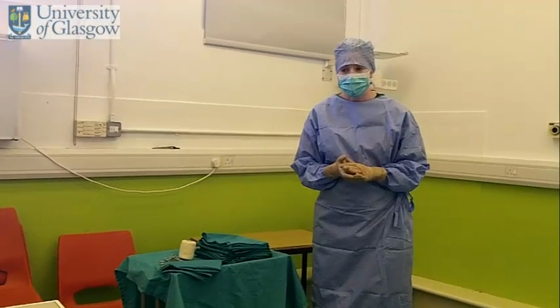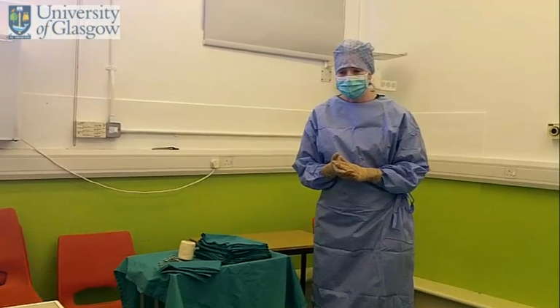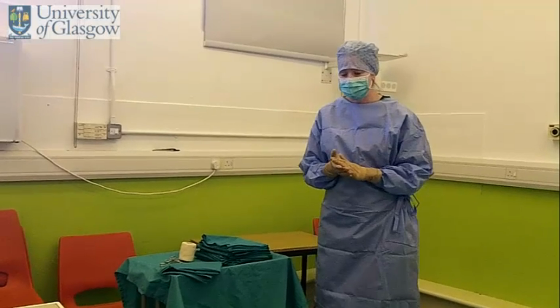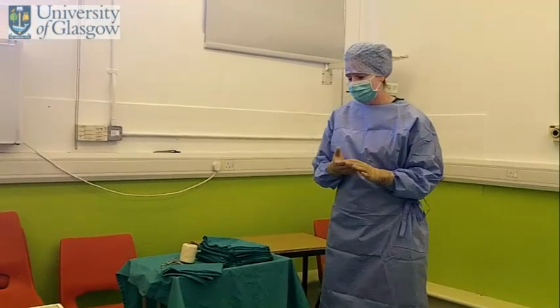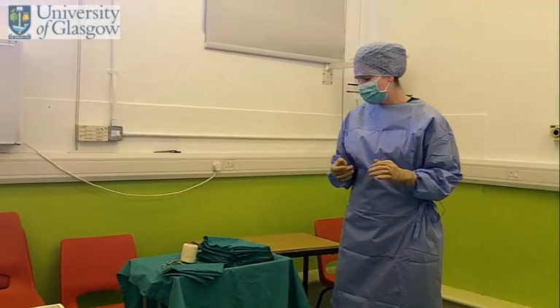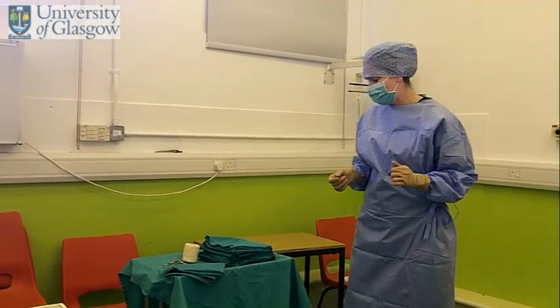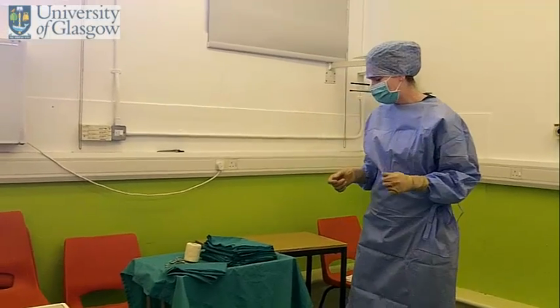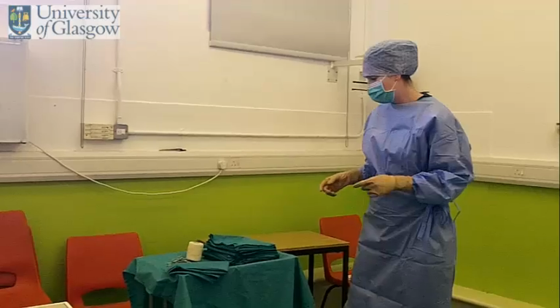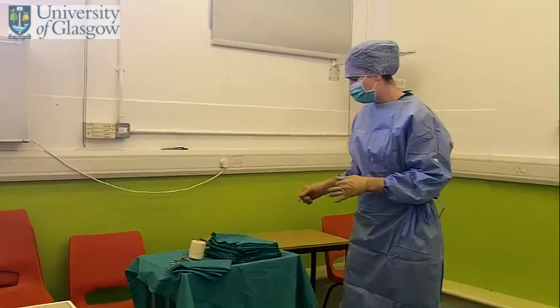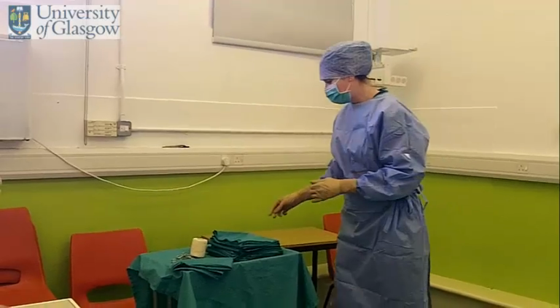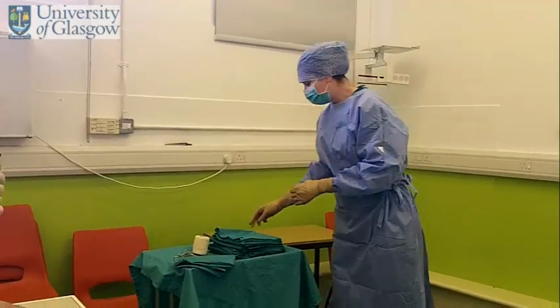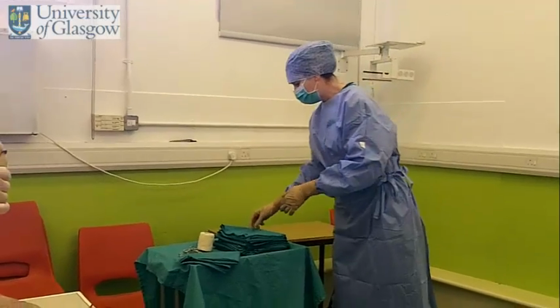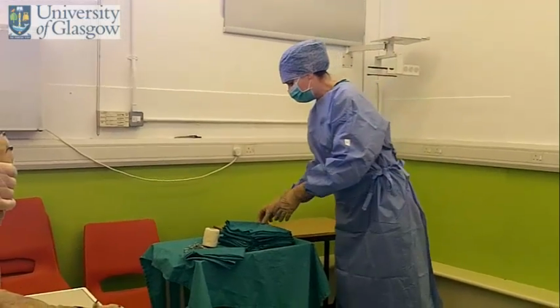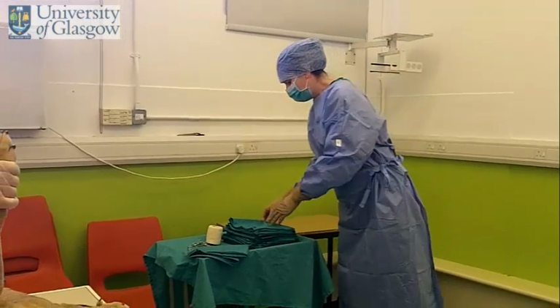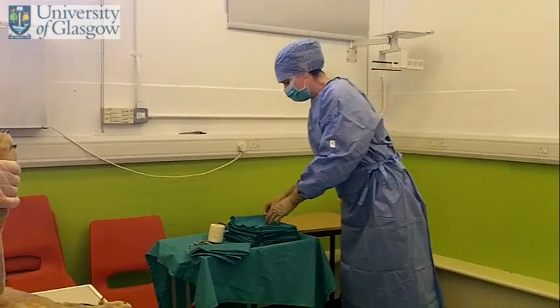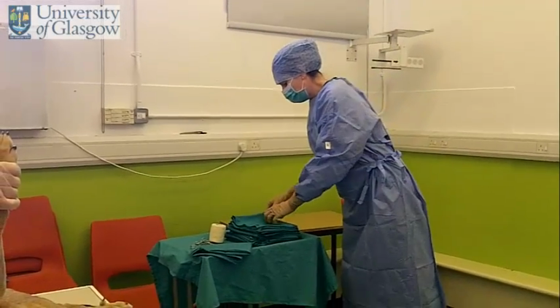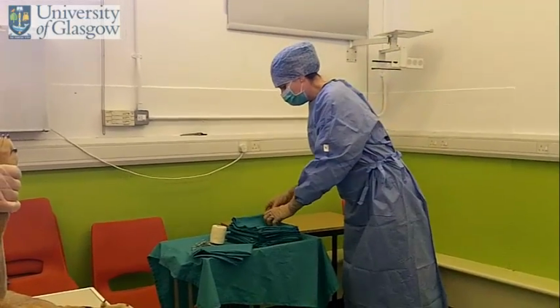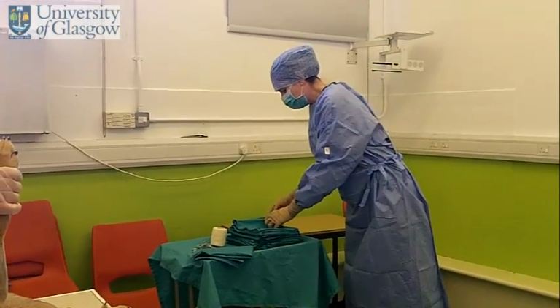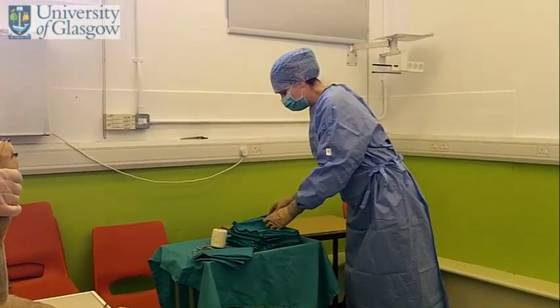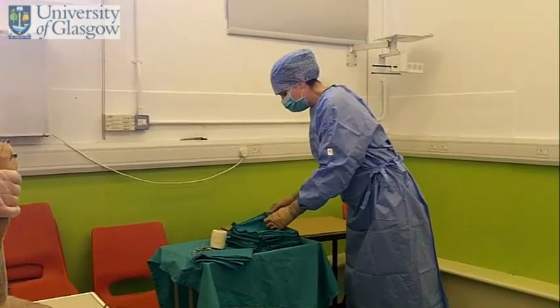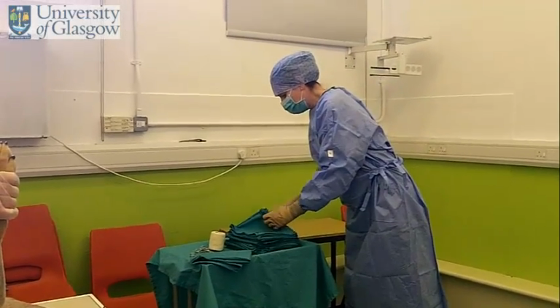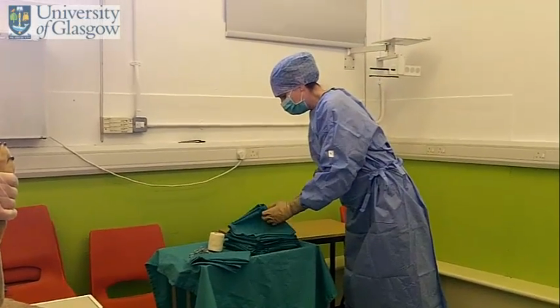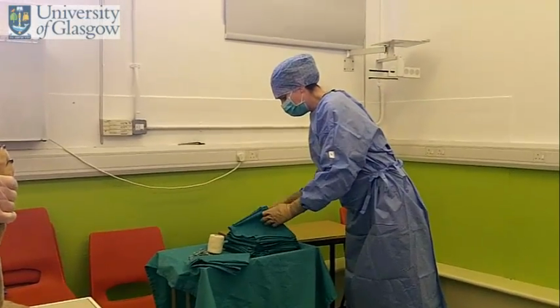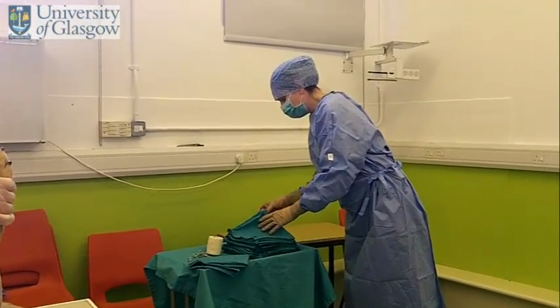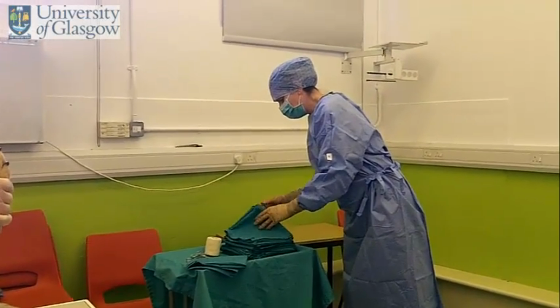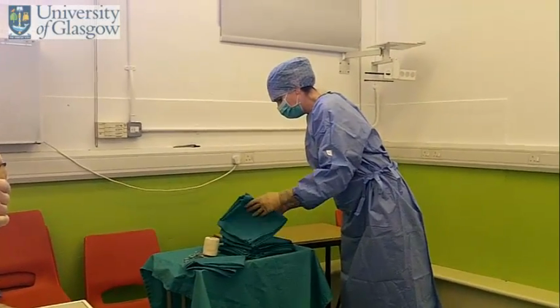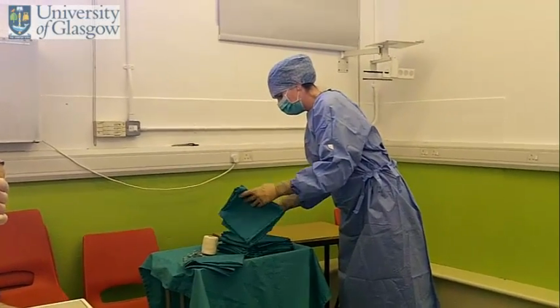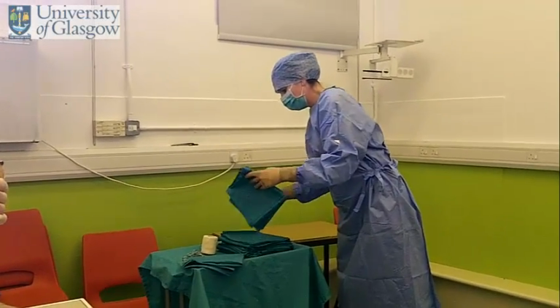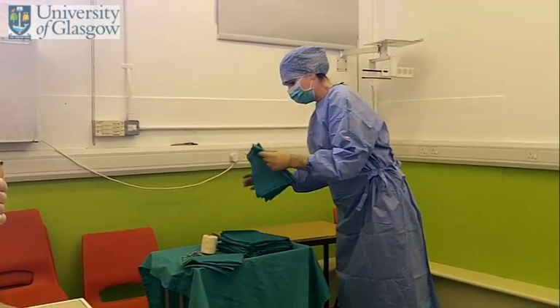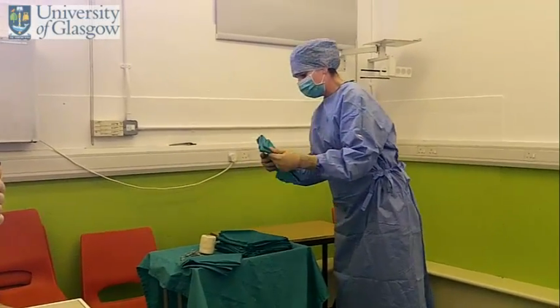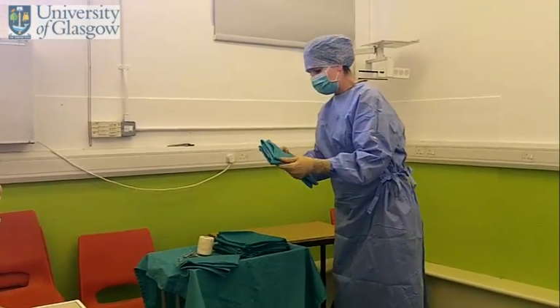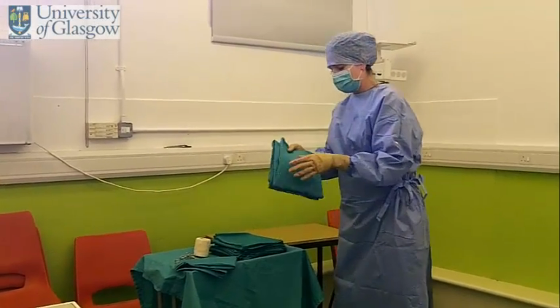Now I'm going to go straight and run draping. First thing you're going to do, pick up a surgical drape.